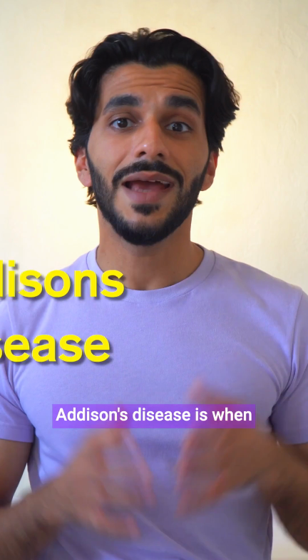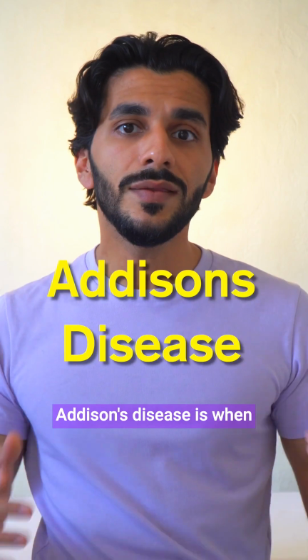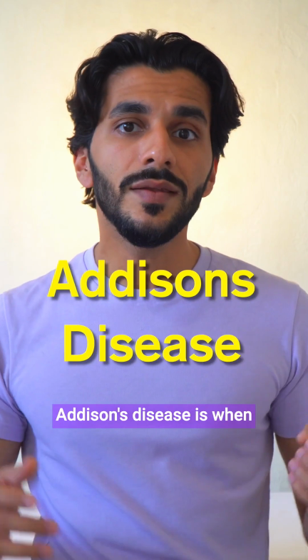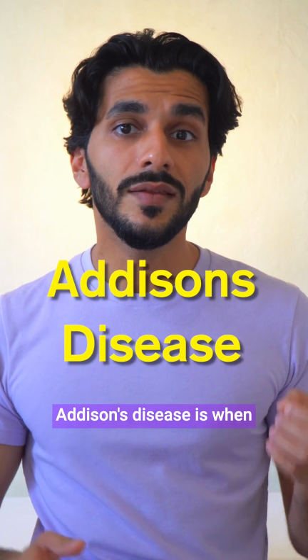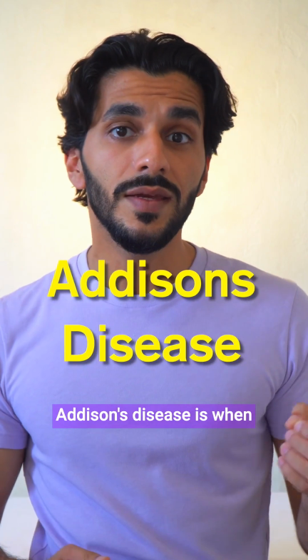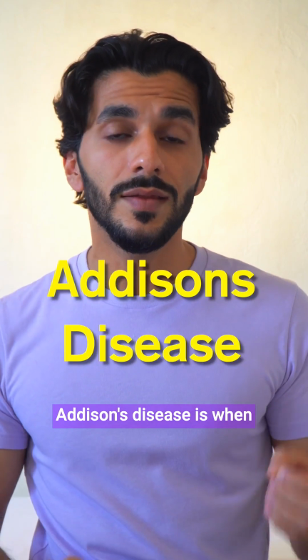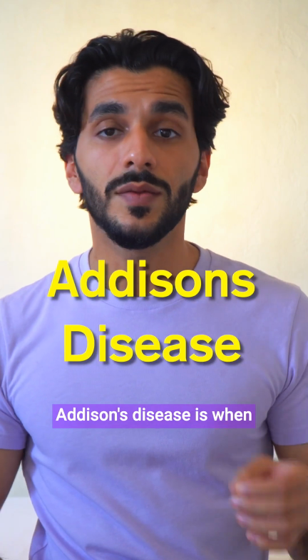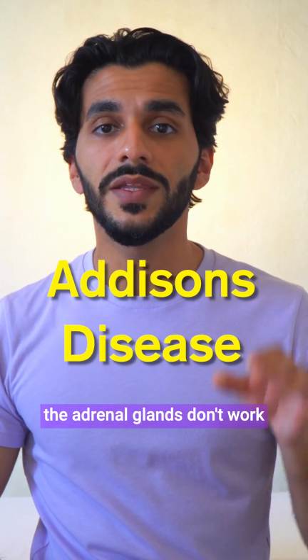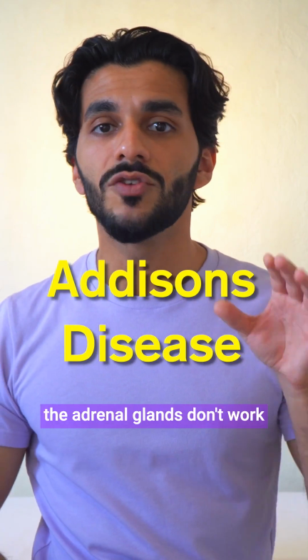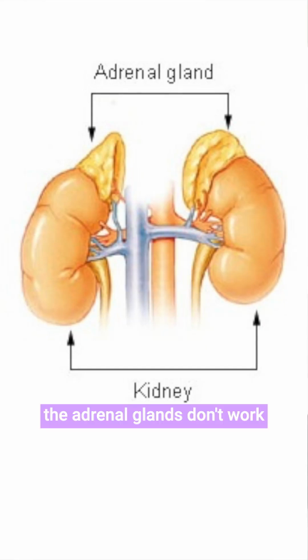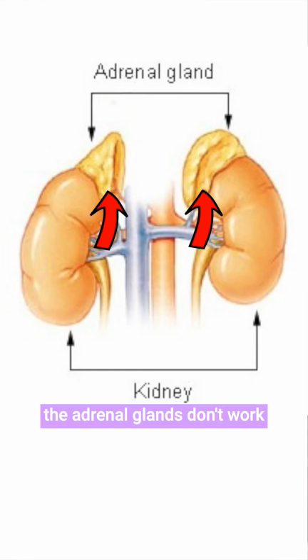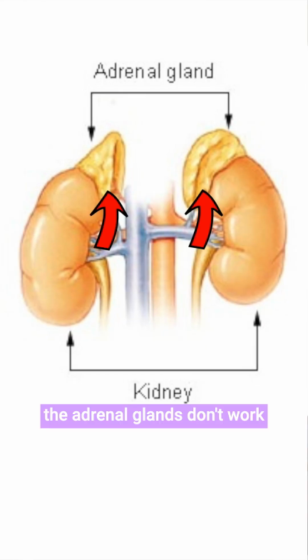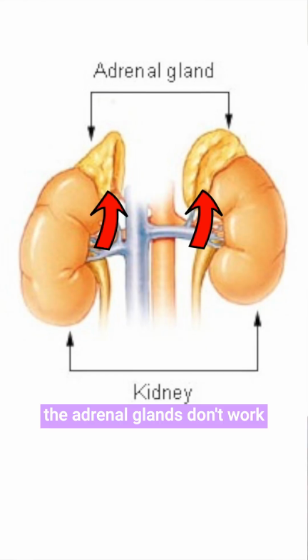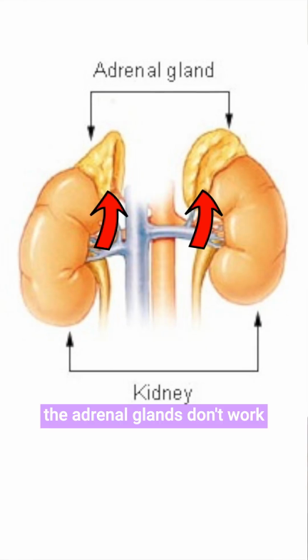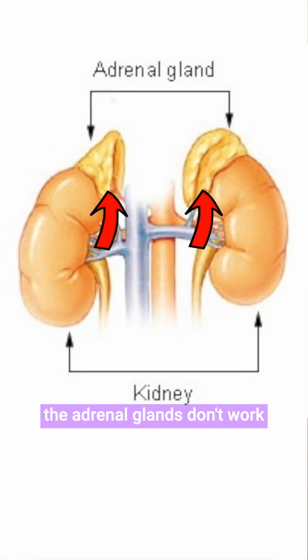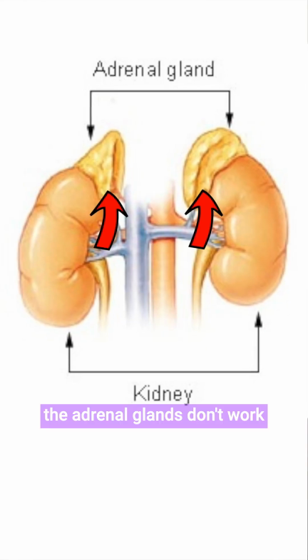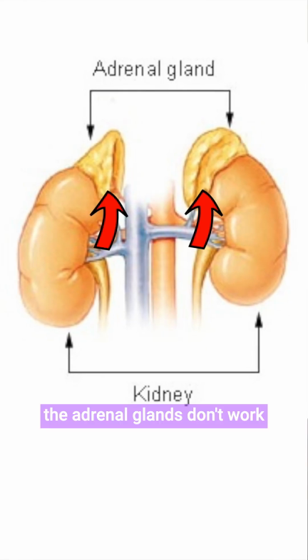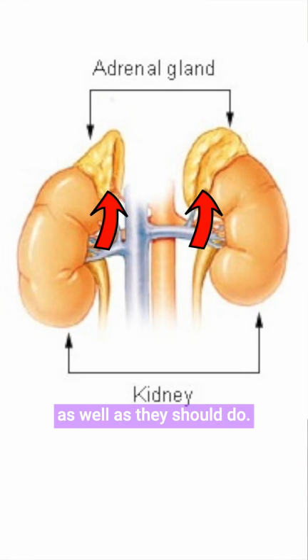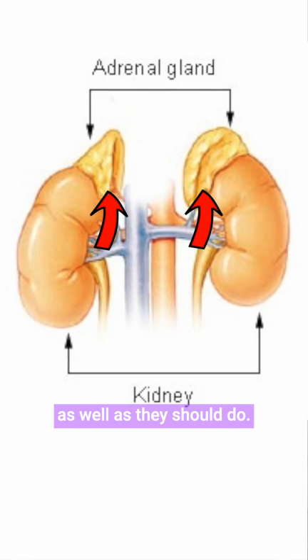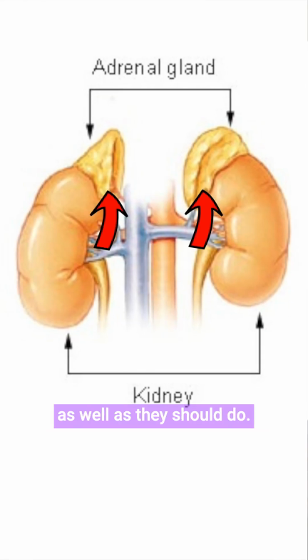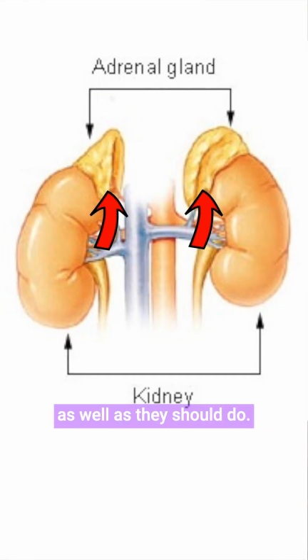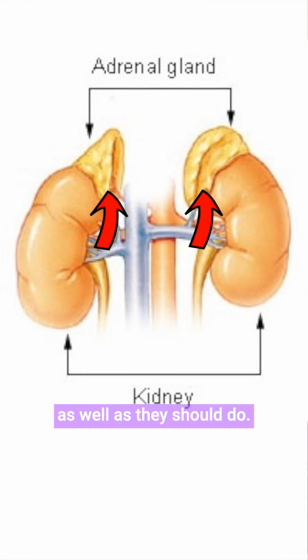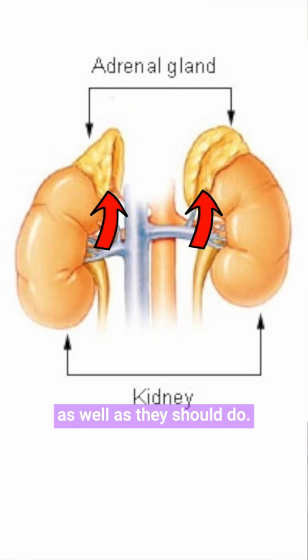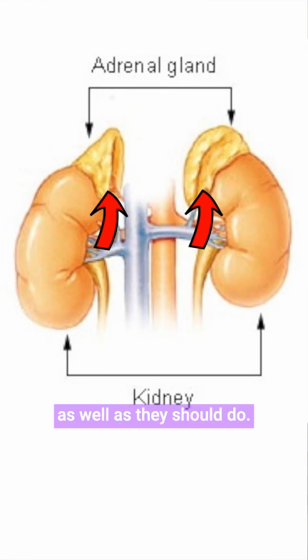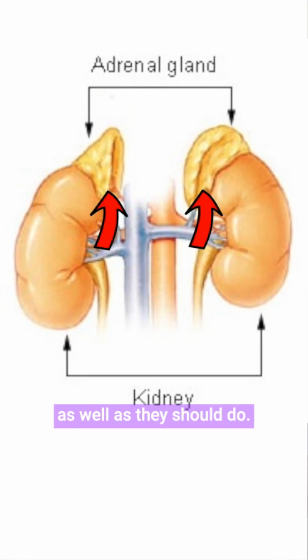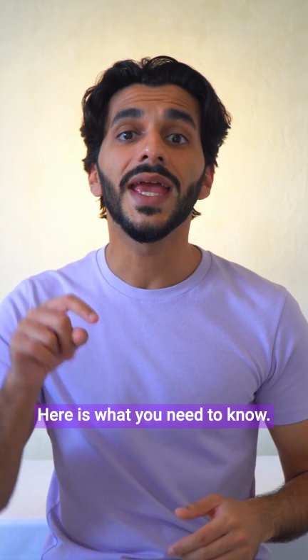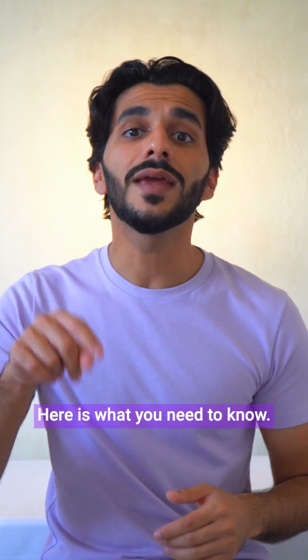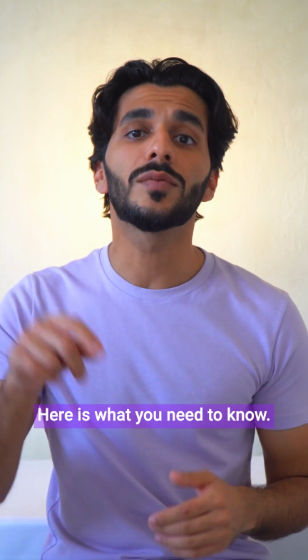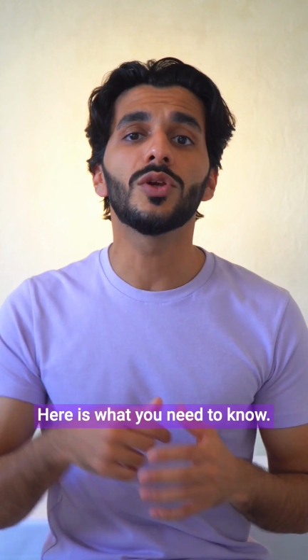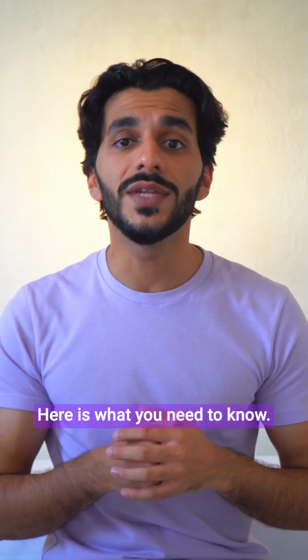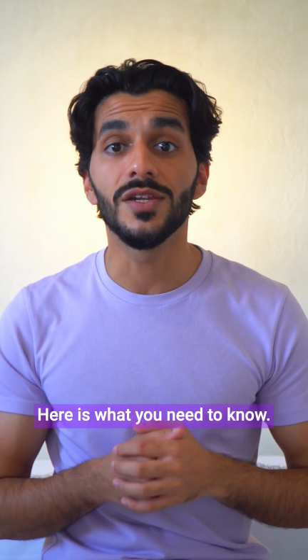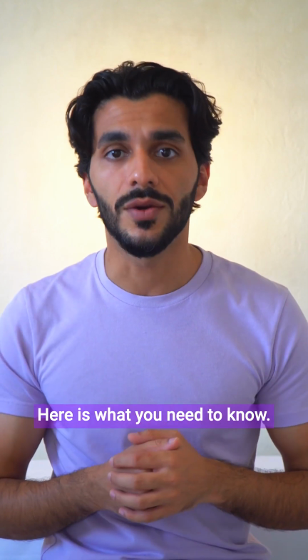Addison's disease is when the adrenal glands don't work as well as they should do. Here is what you need to know.